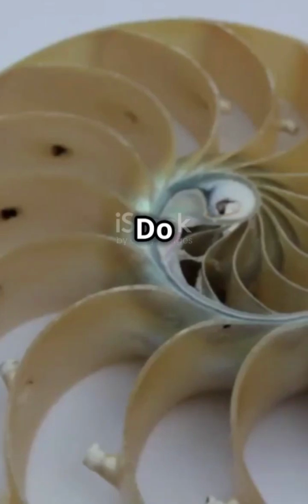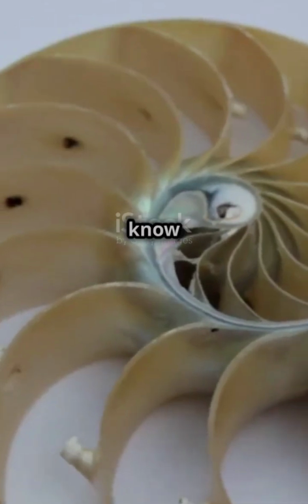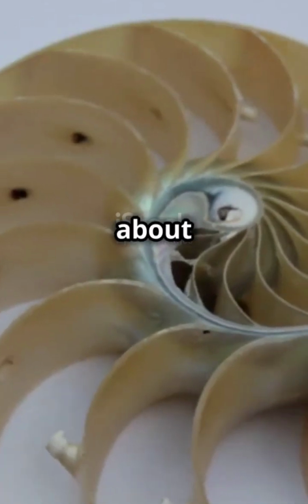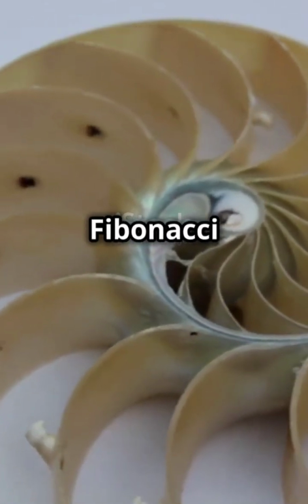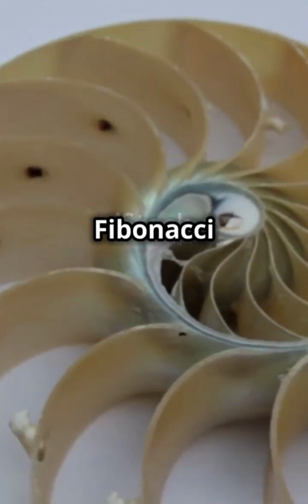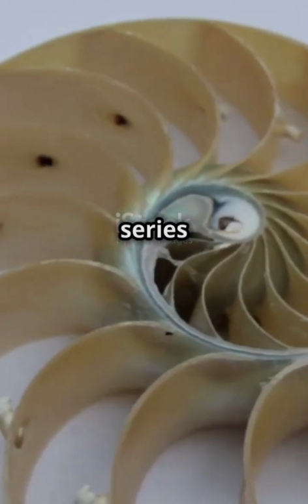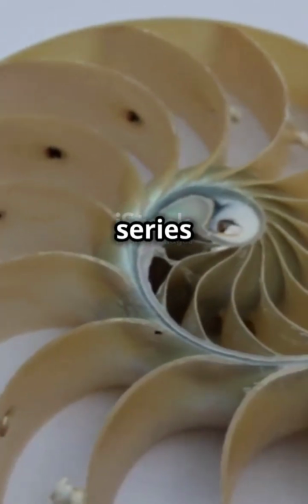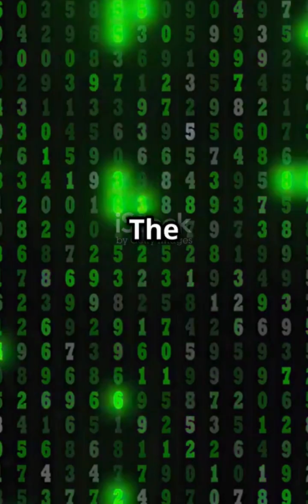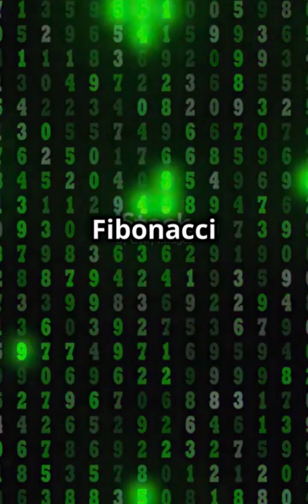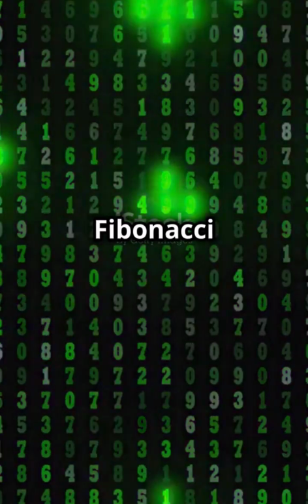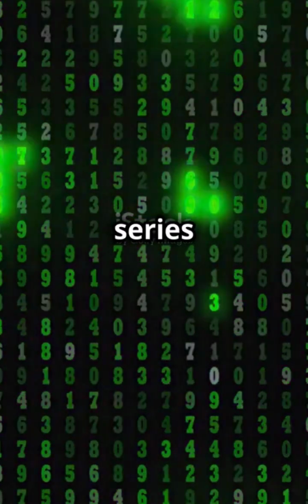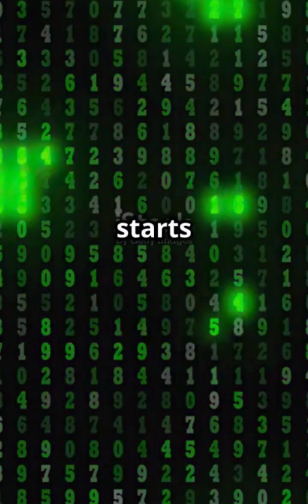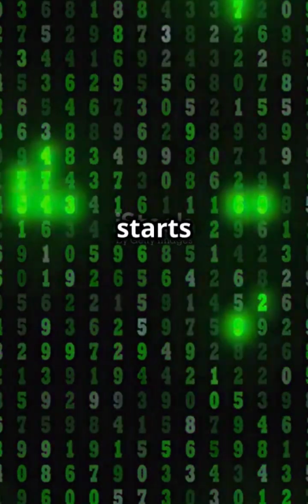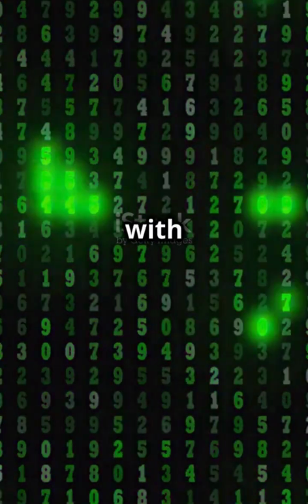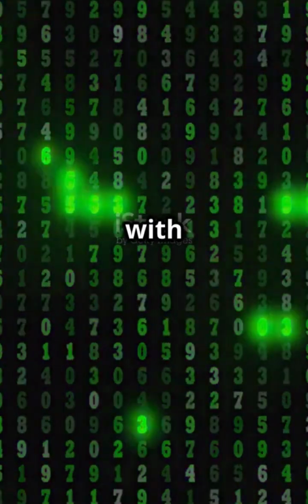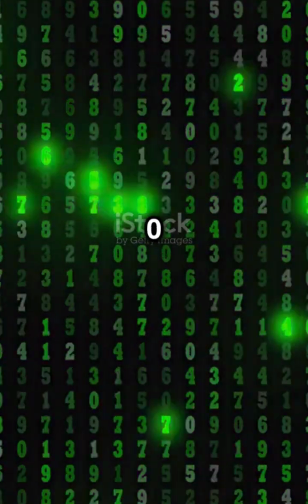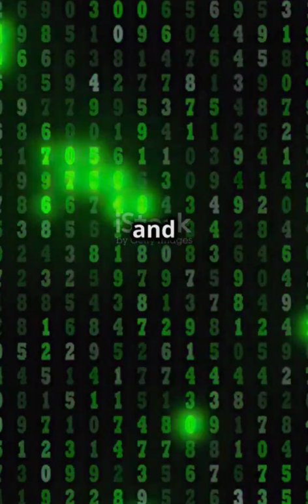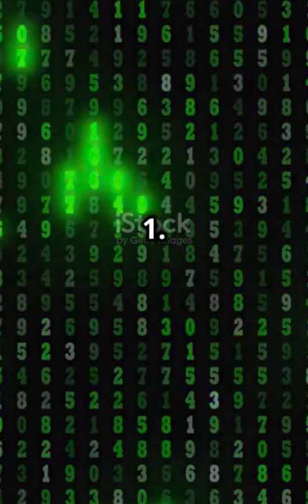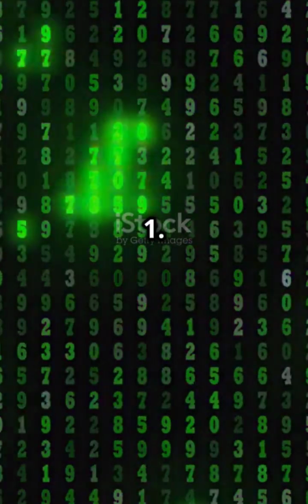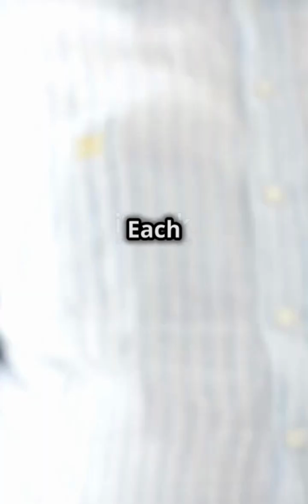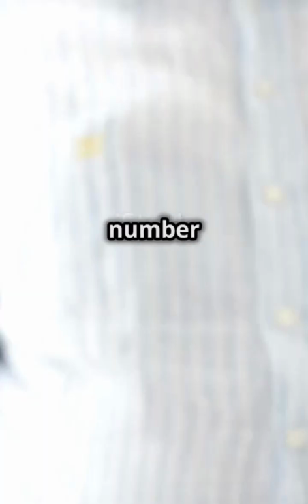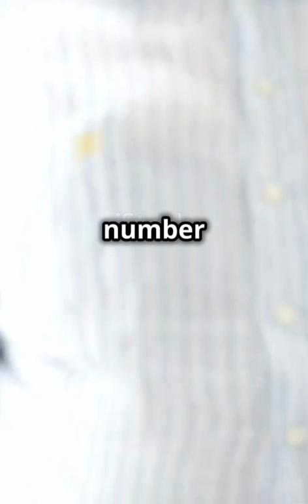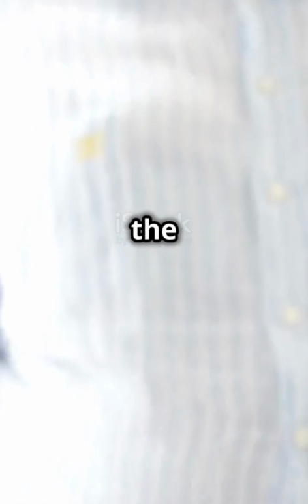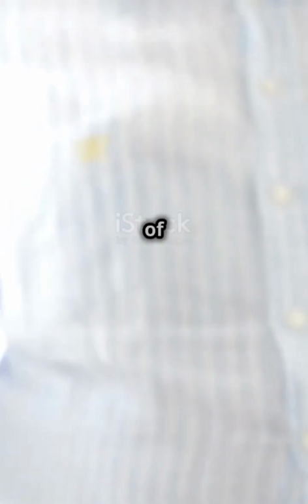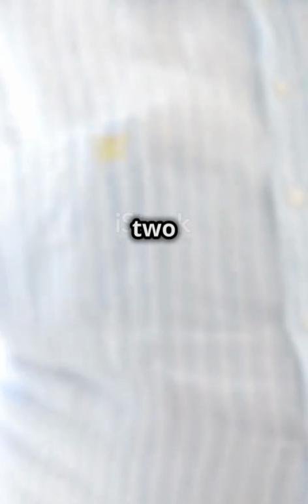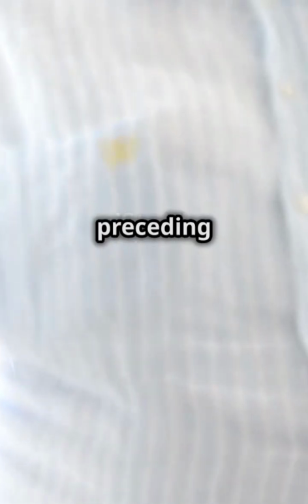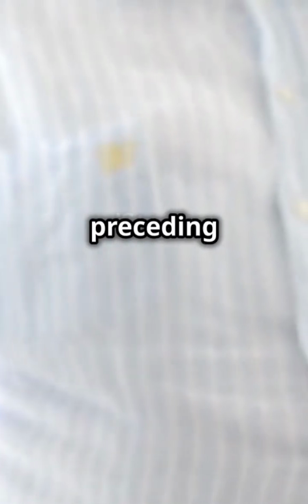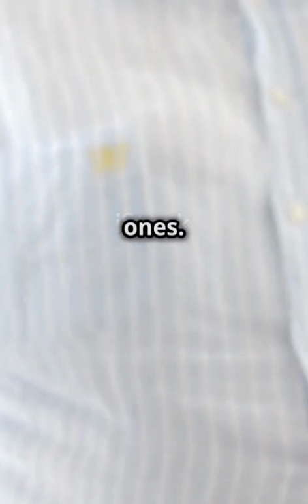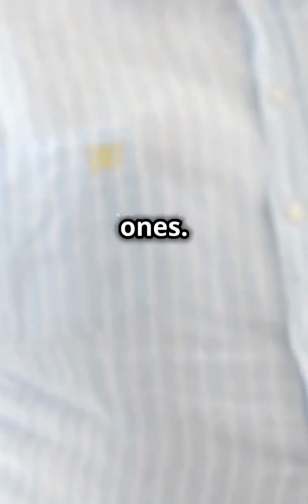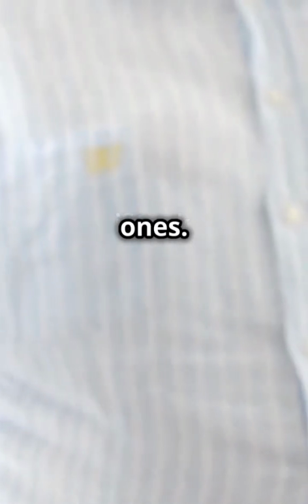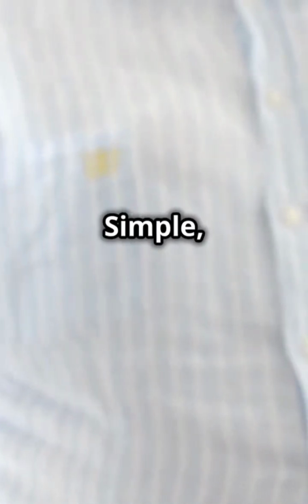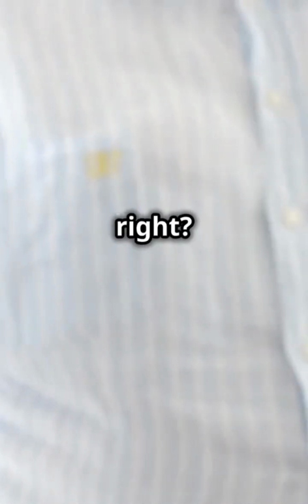Do you know about Fibonacci series? The Fibonacci series starts with zero and one. Each number is the sum of the two preceding ones. Simple, right?